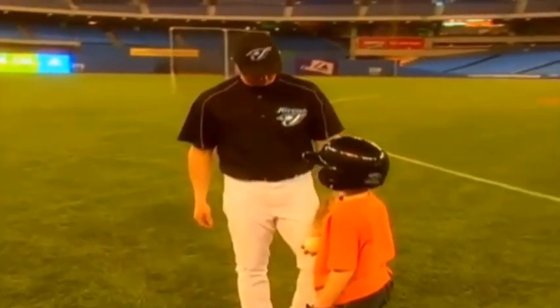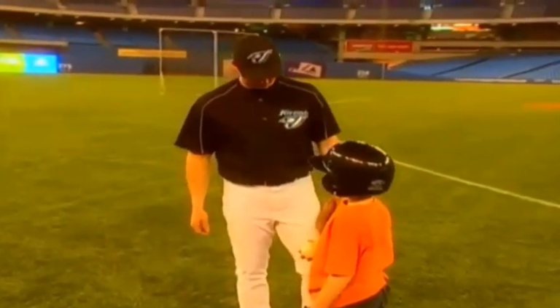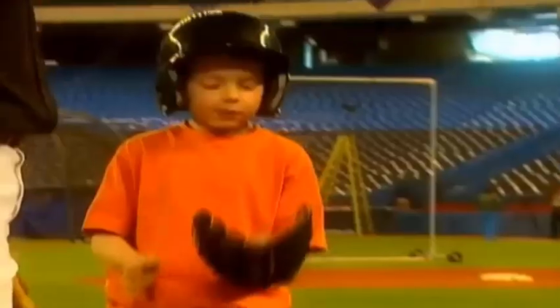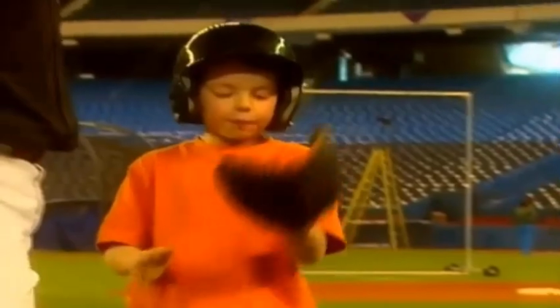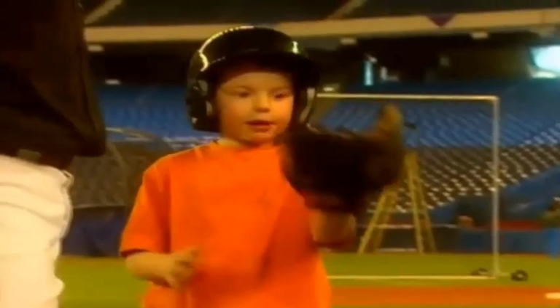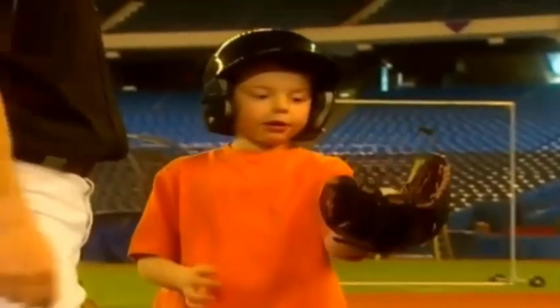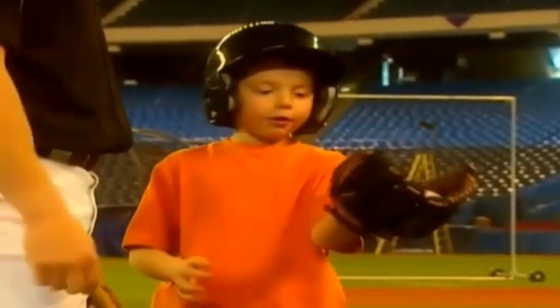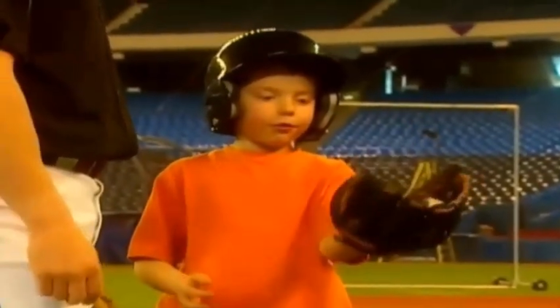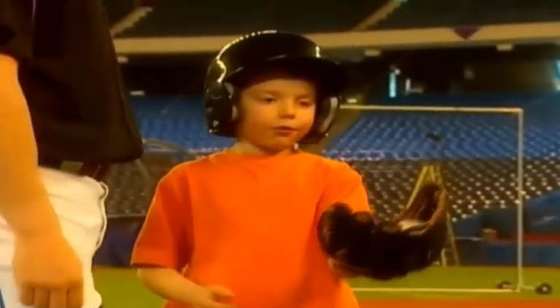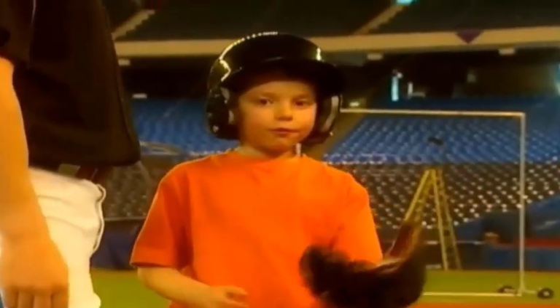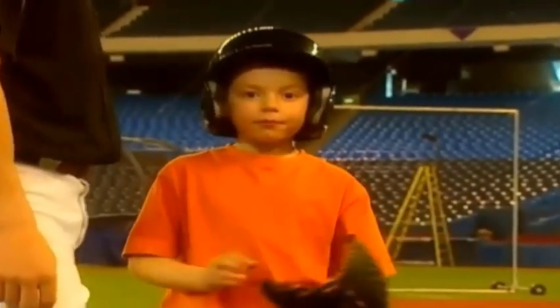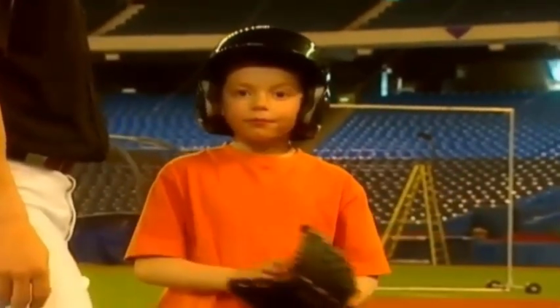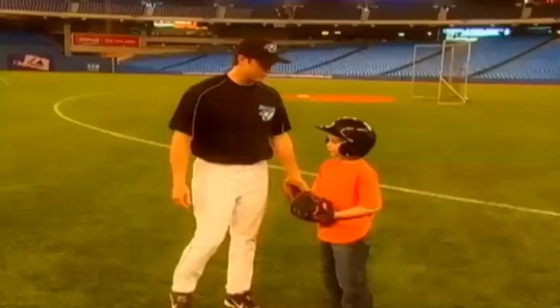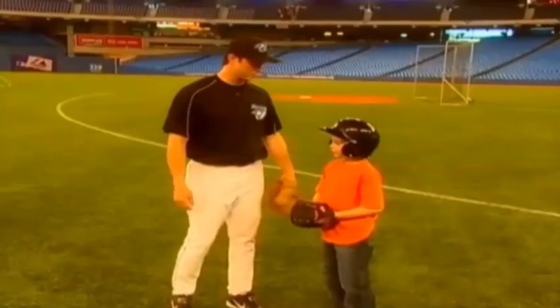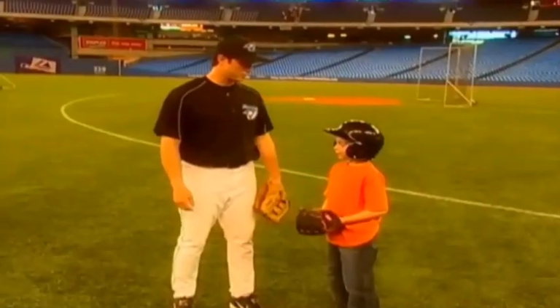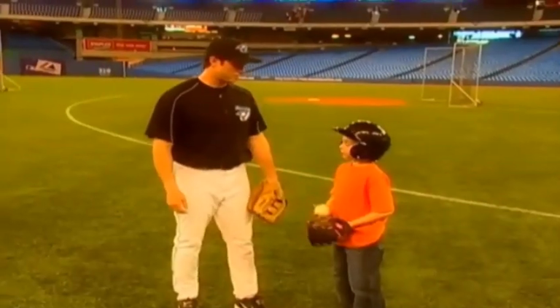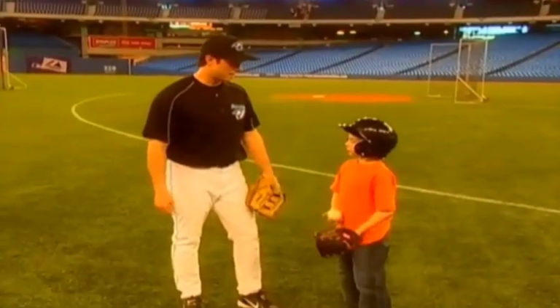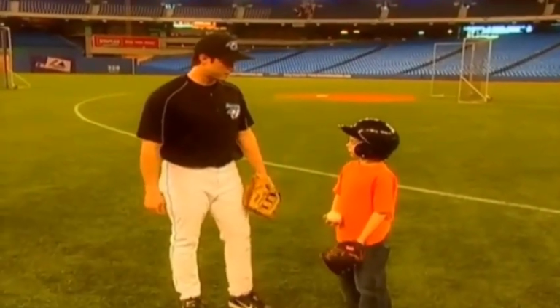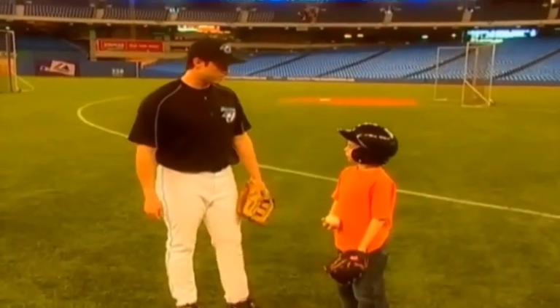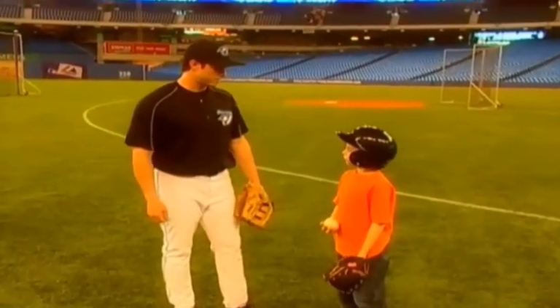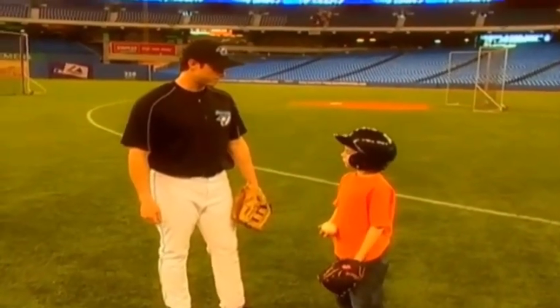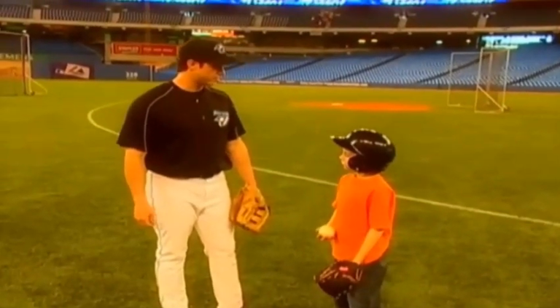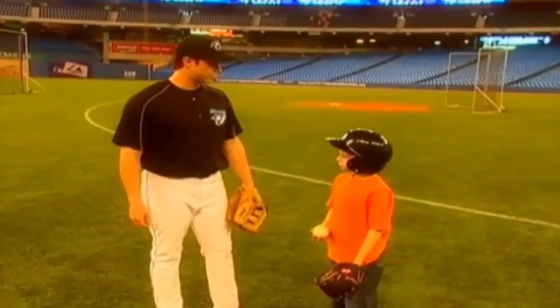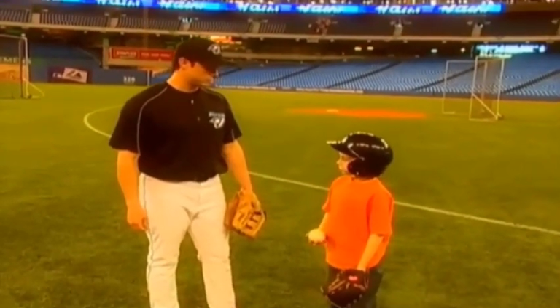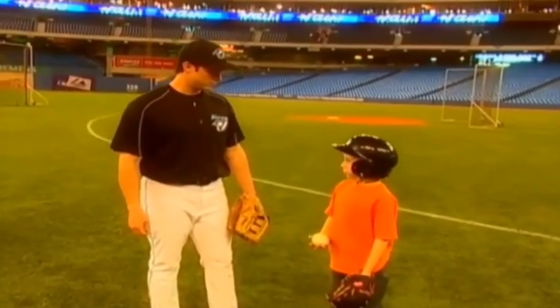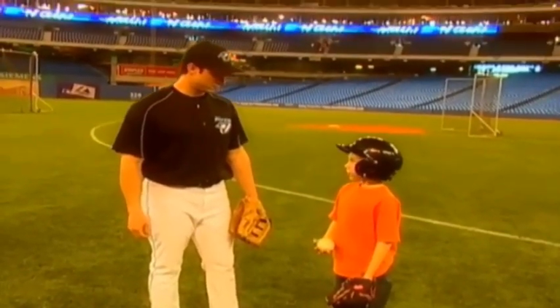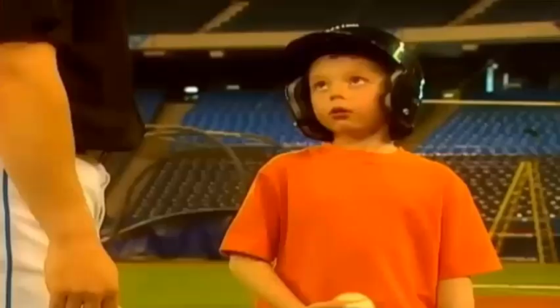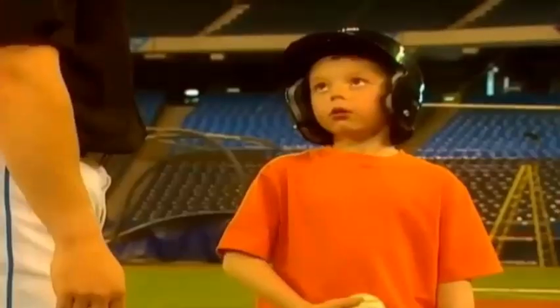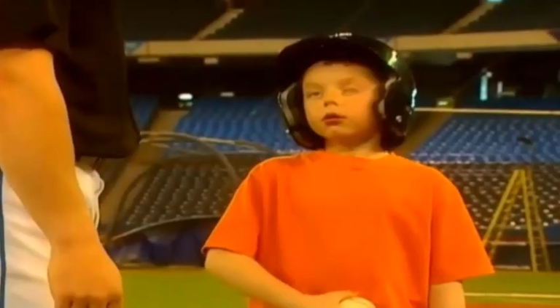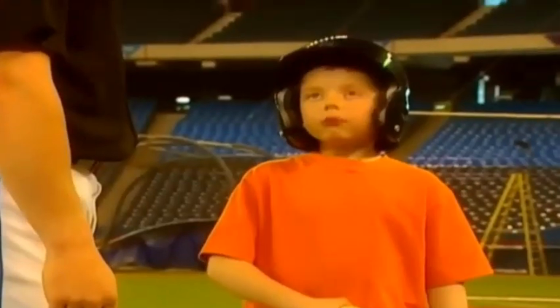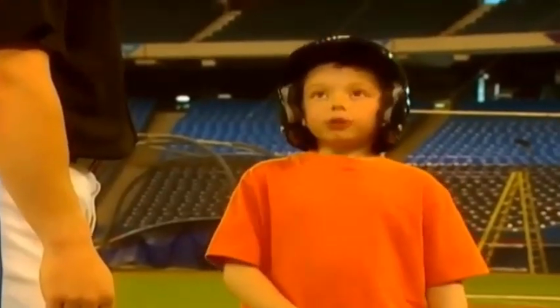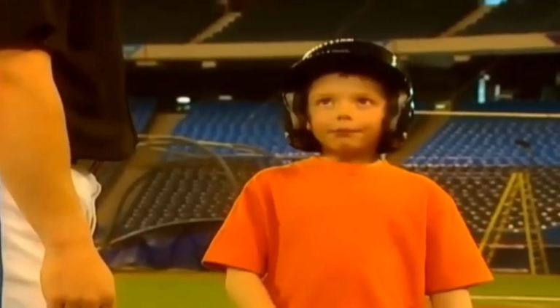Can we do batting now? Yeah, but if you want to start batting, we better get you into uniform, right? Yep.